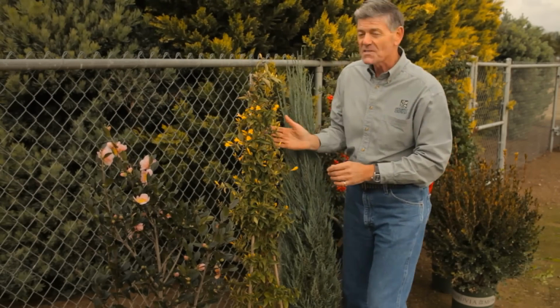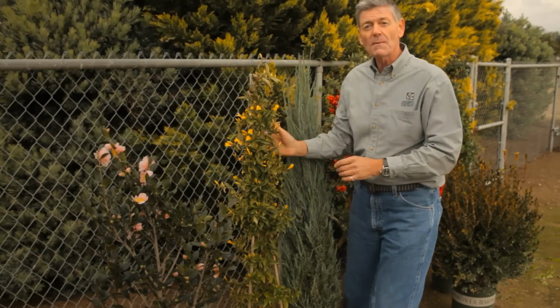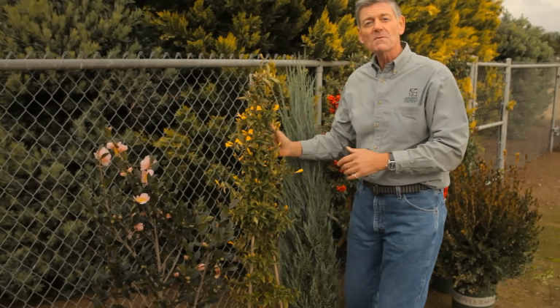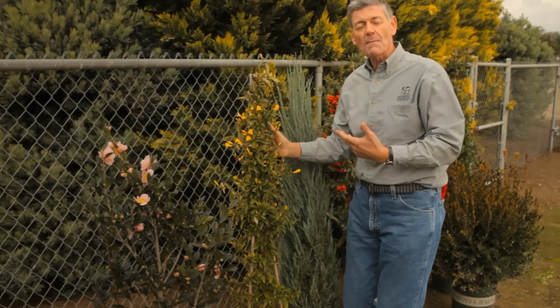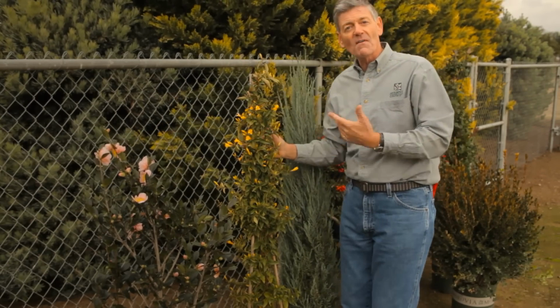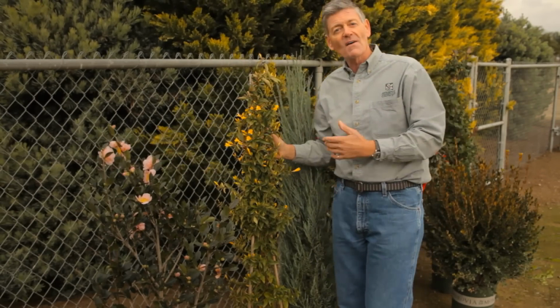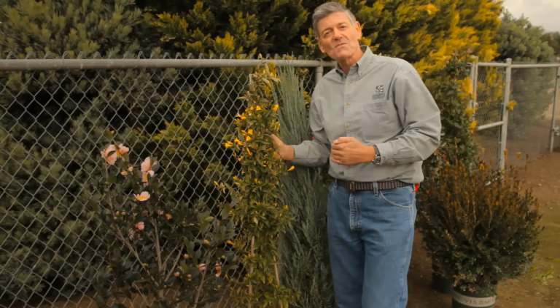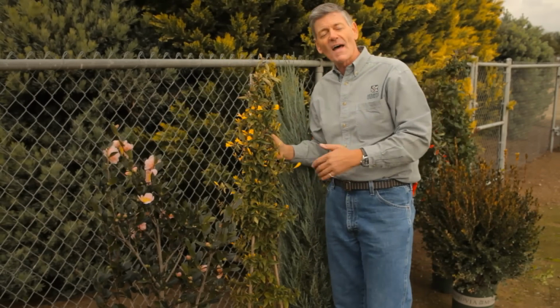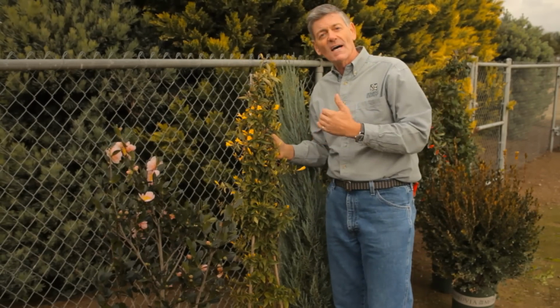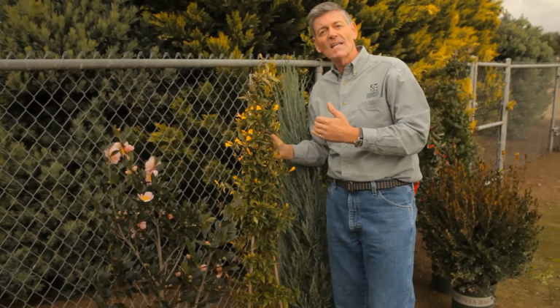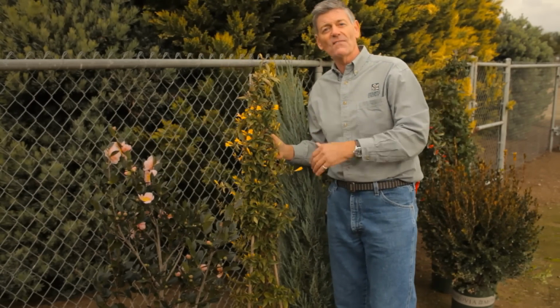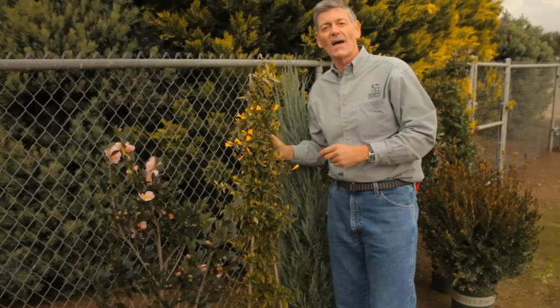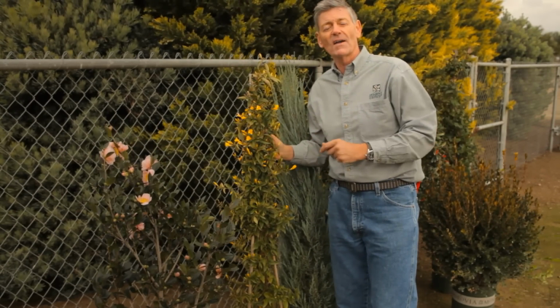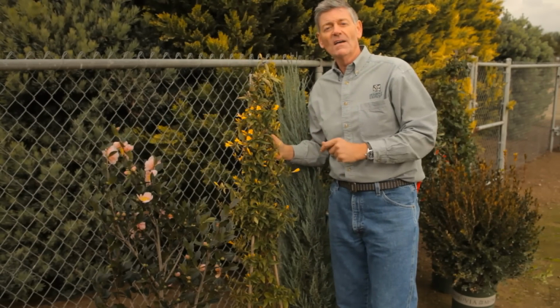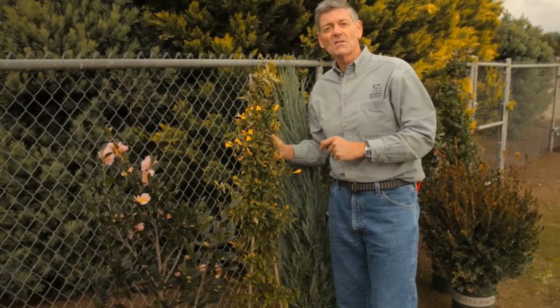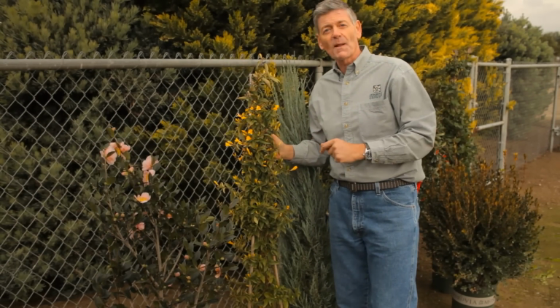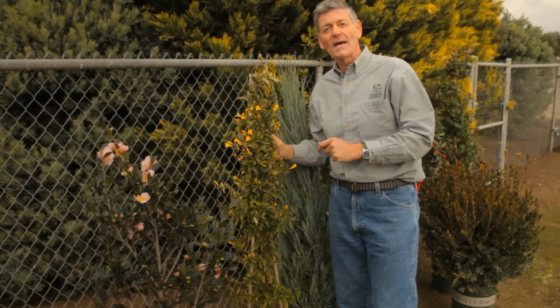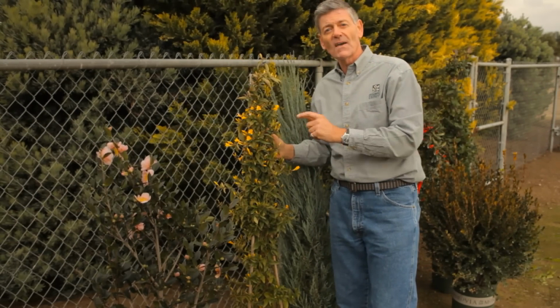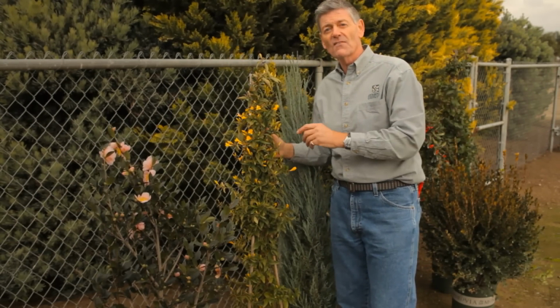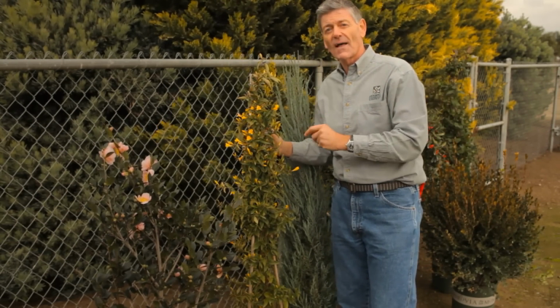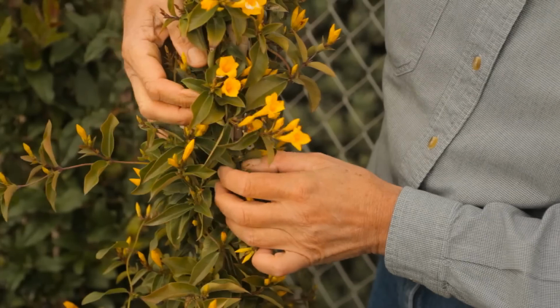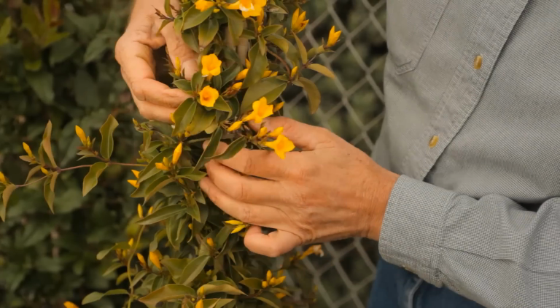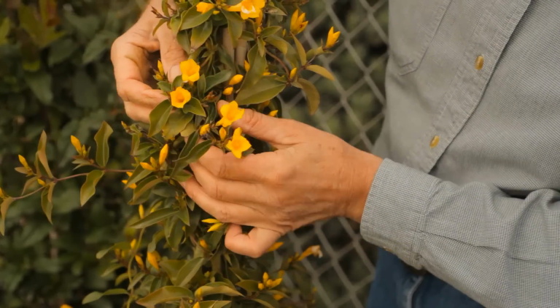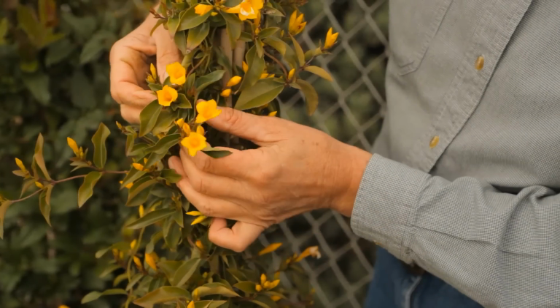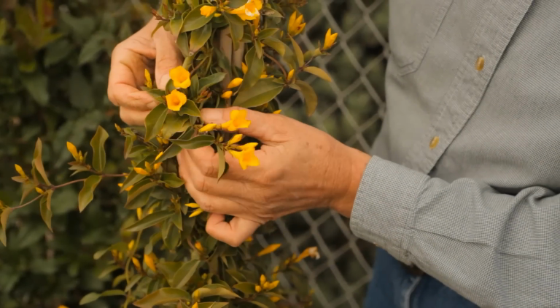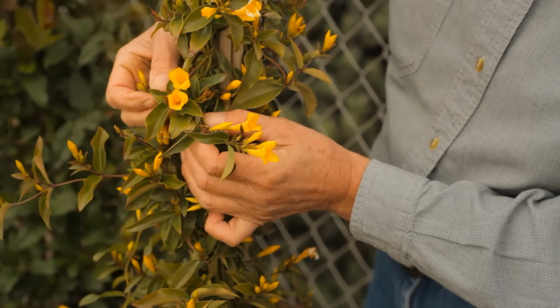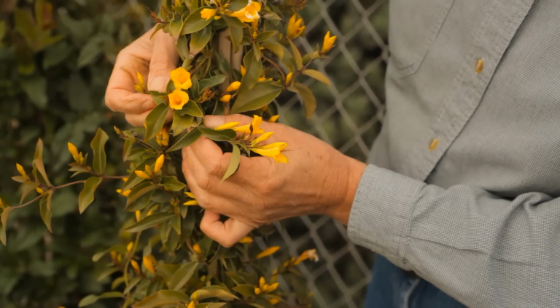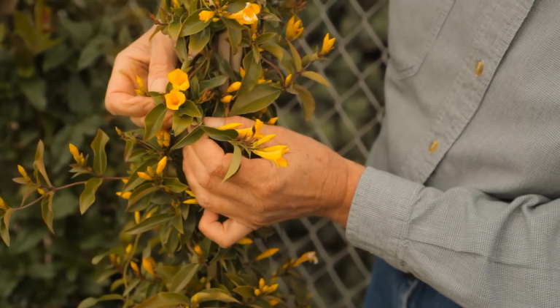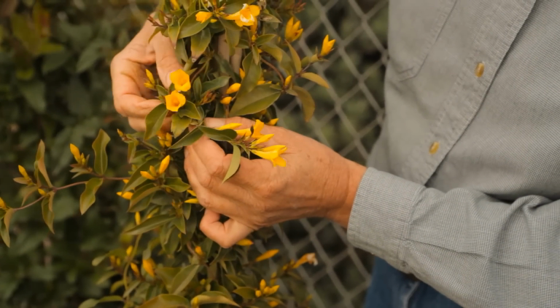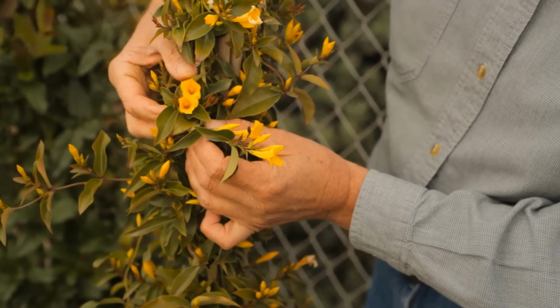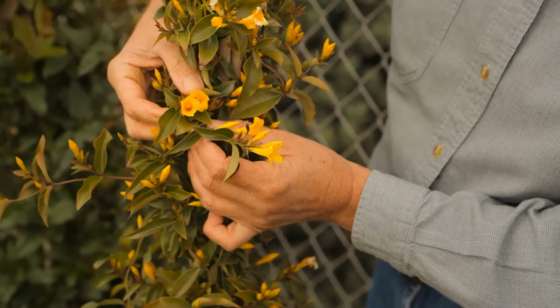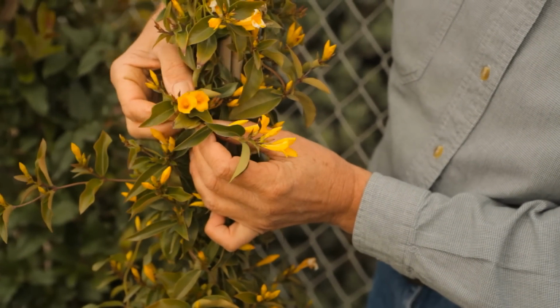Gelsemium sempervirens. For that early flowering display of yellow flowers, again good to hide a wire fence.